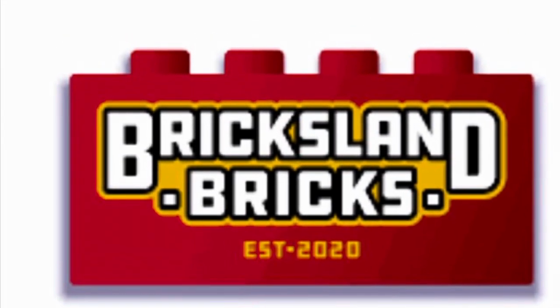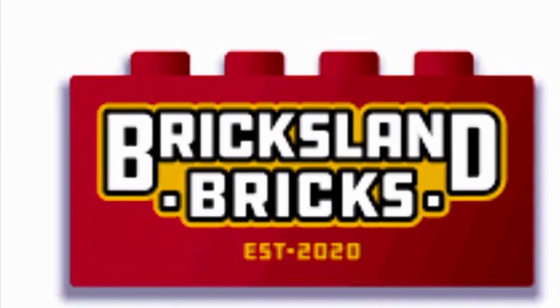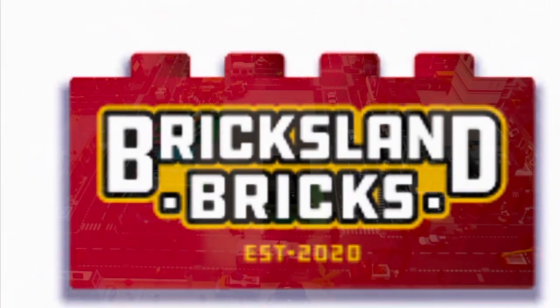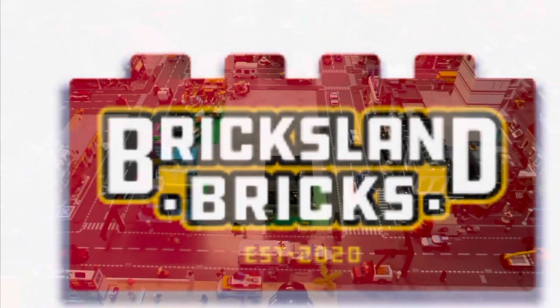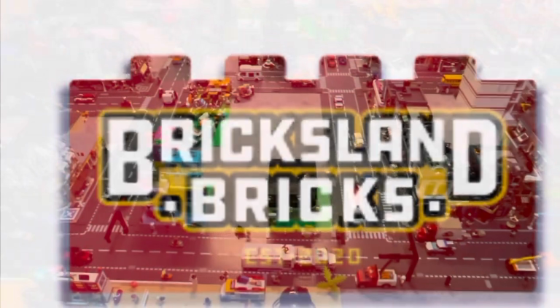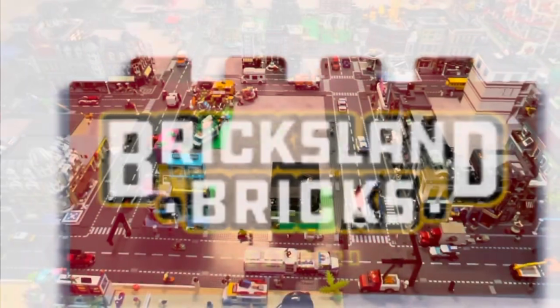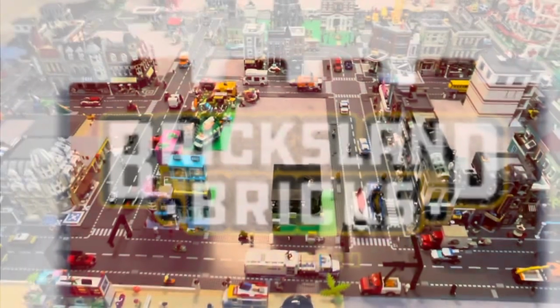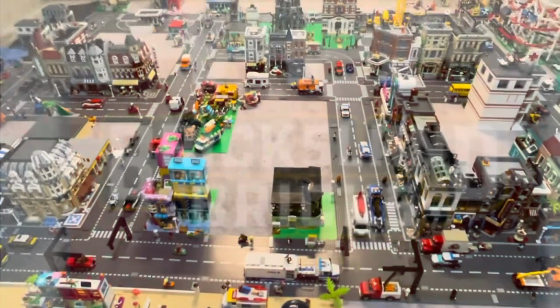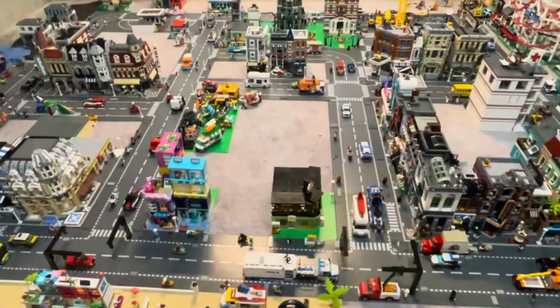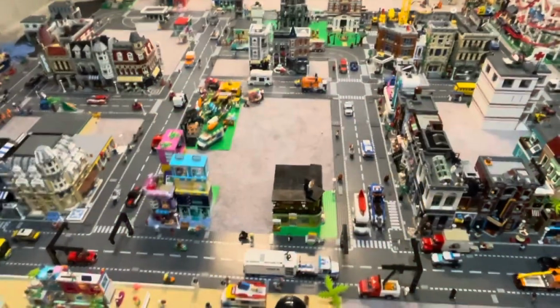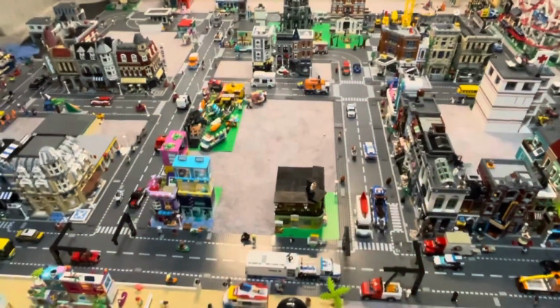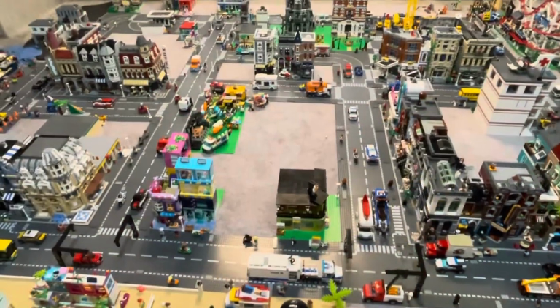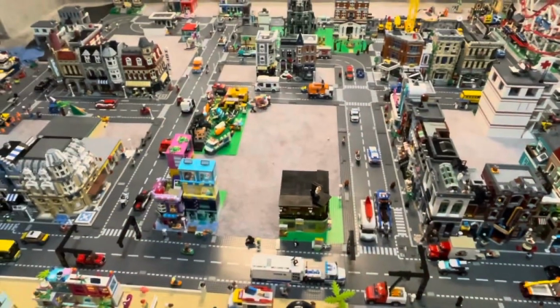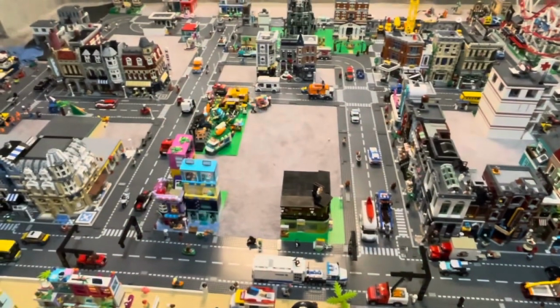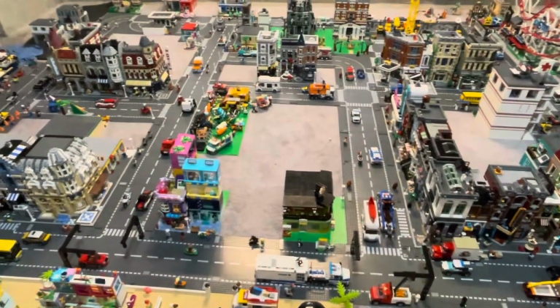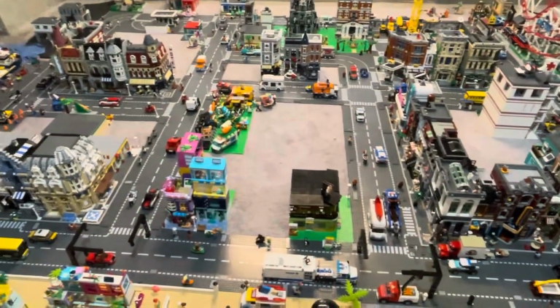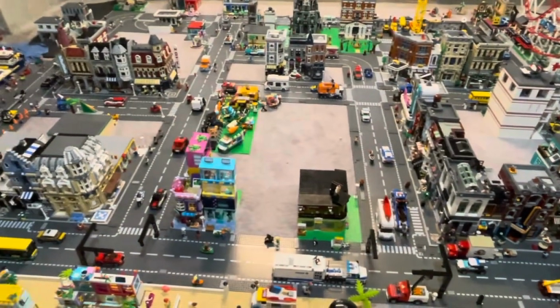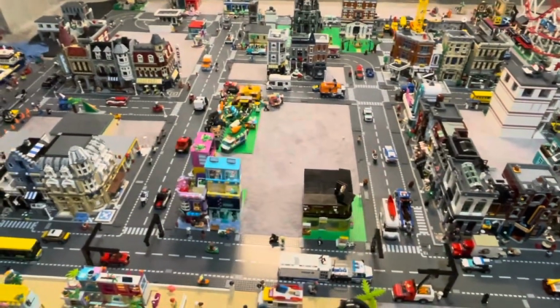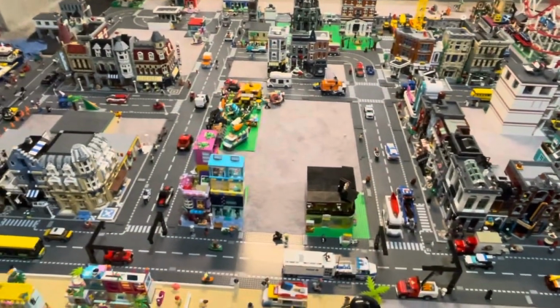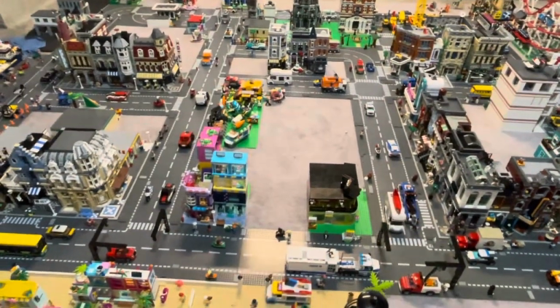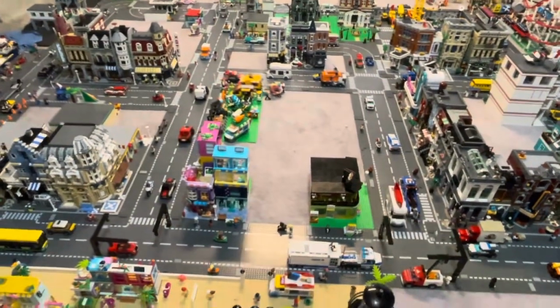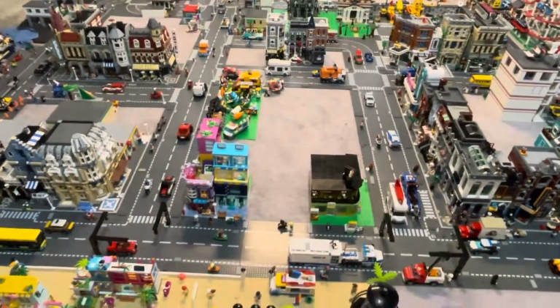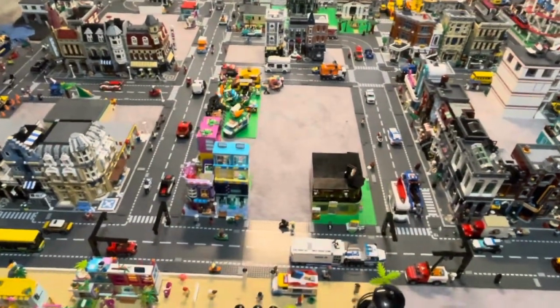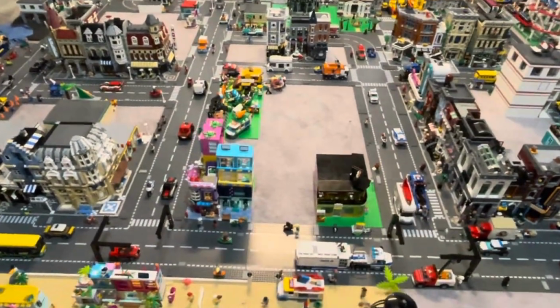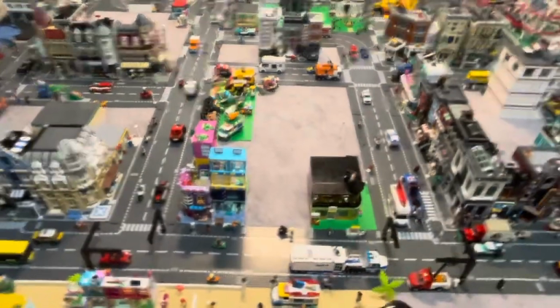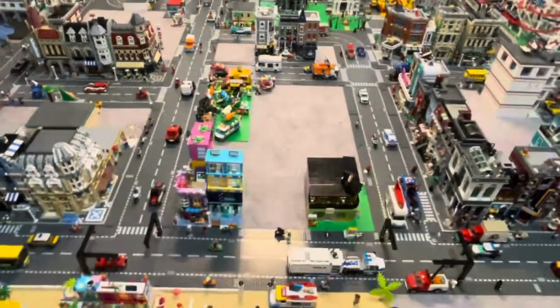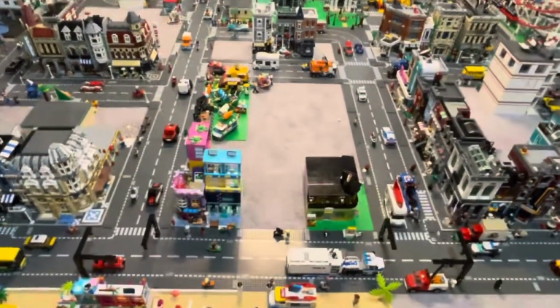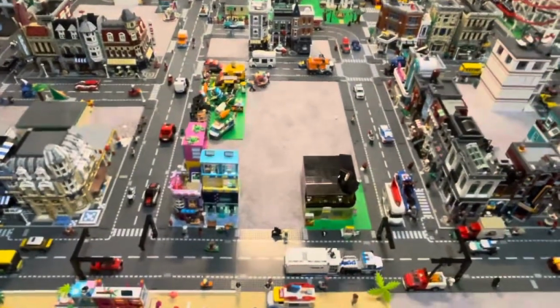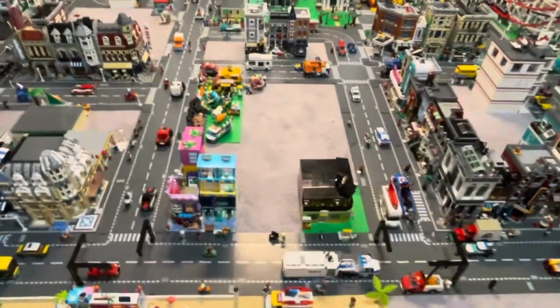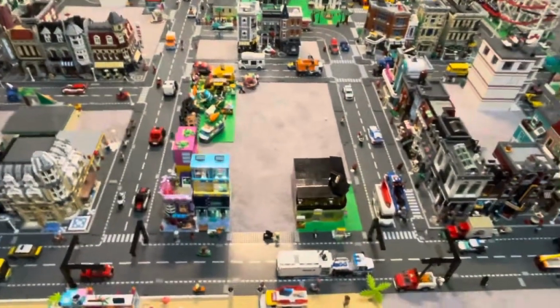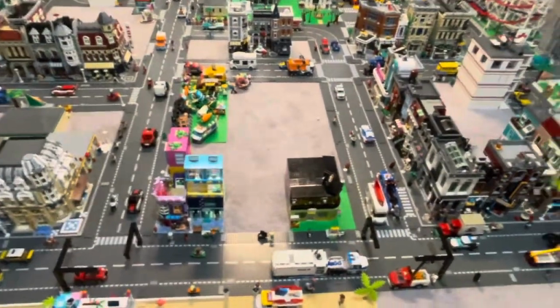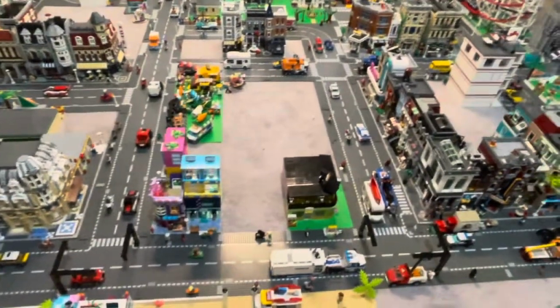Hello everyone, welcome back to Bricks and Bricks. Today we're going to be doing the October 2023 city update.